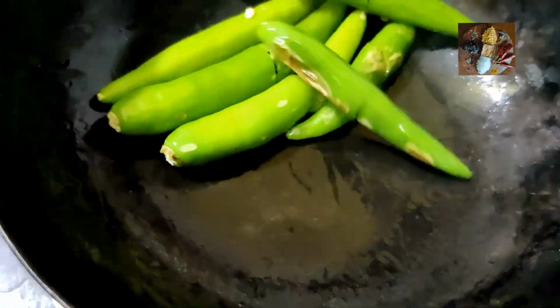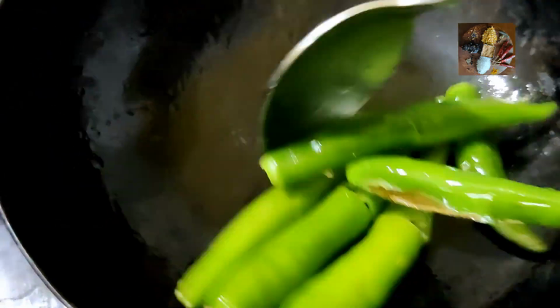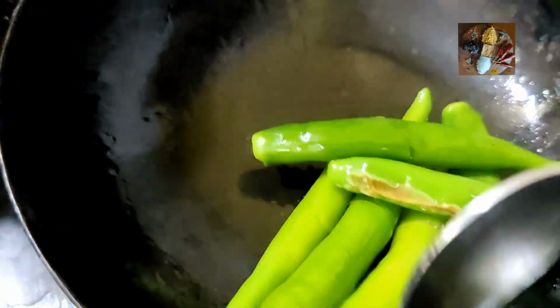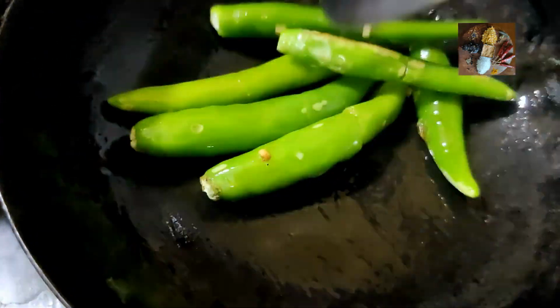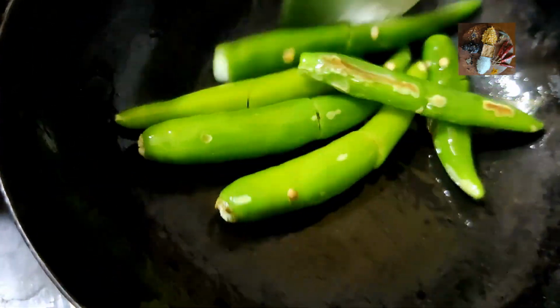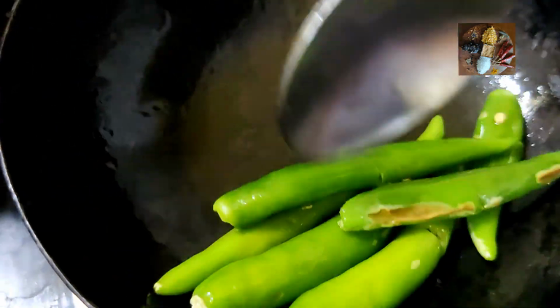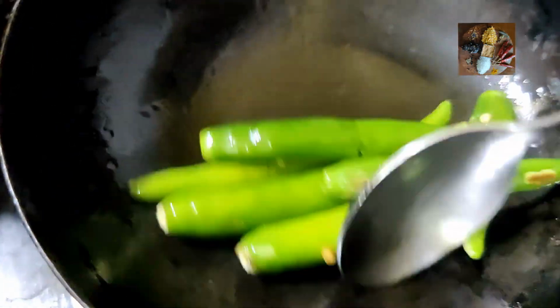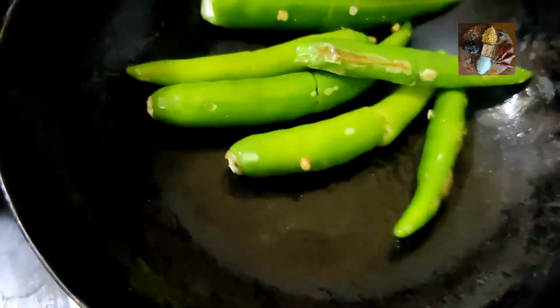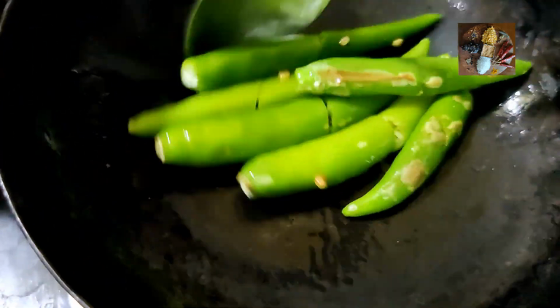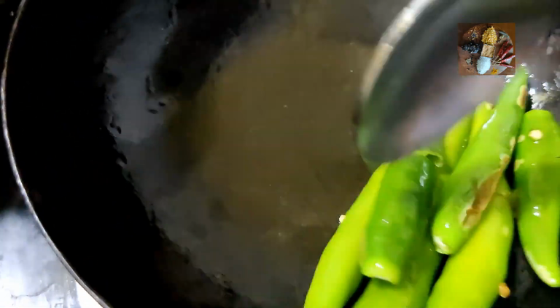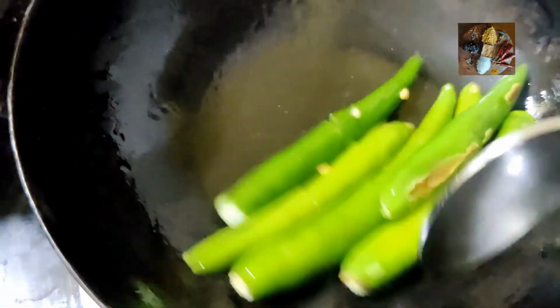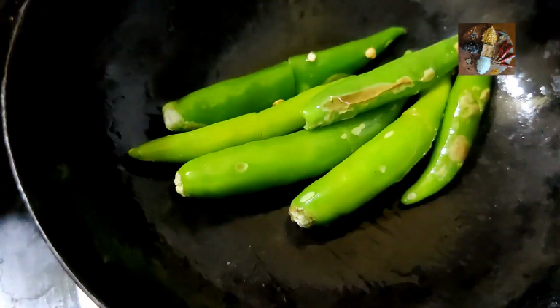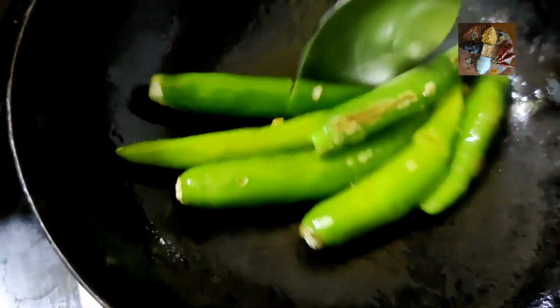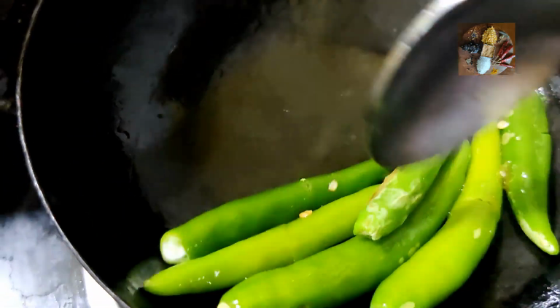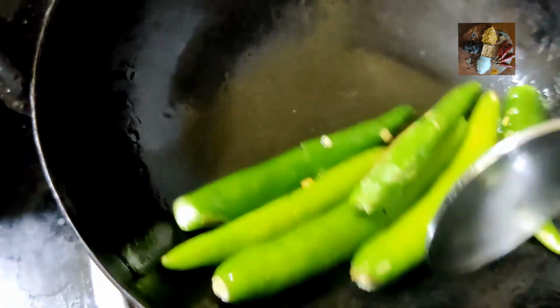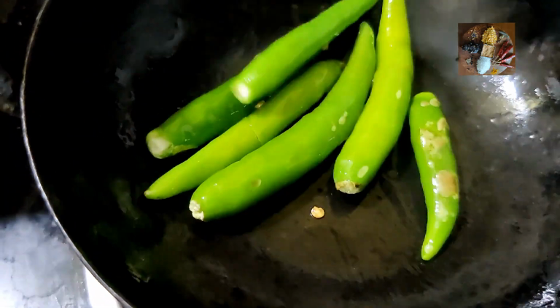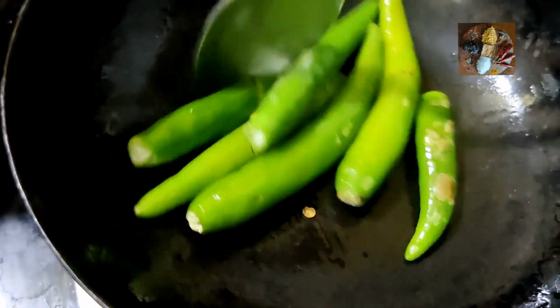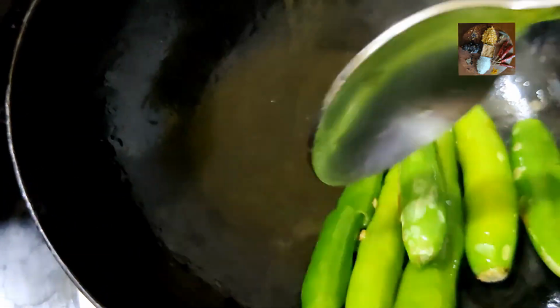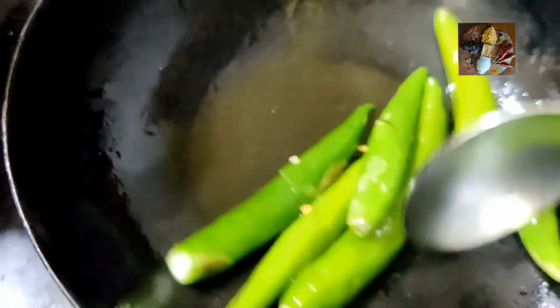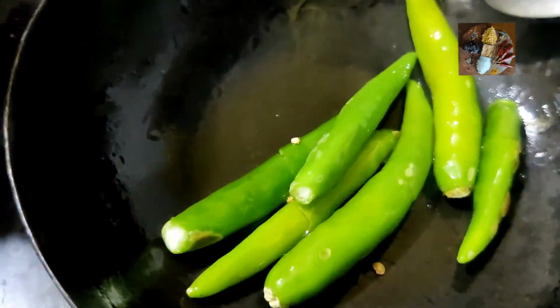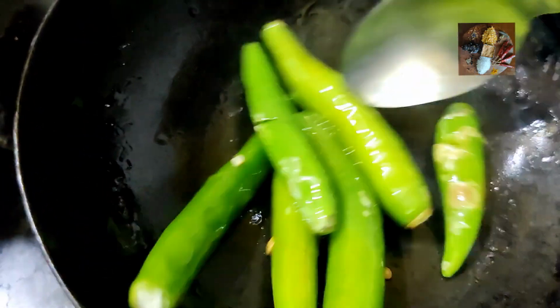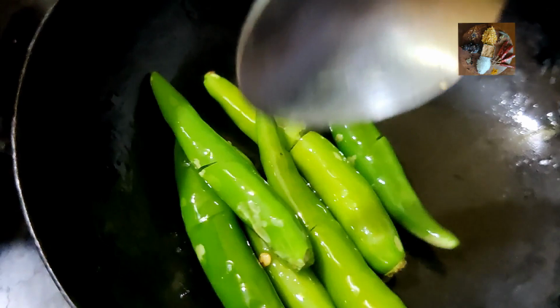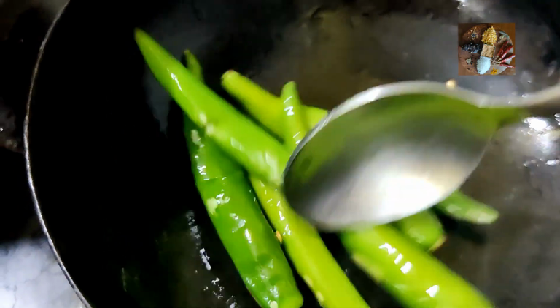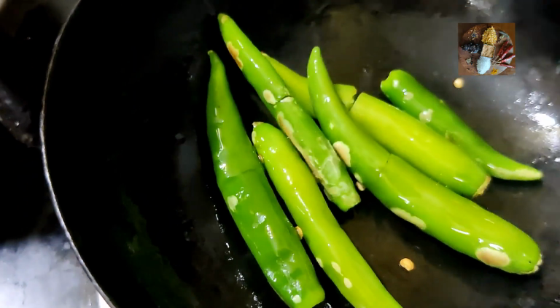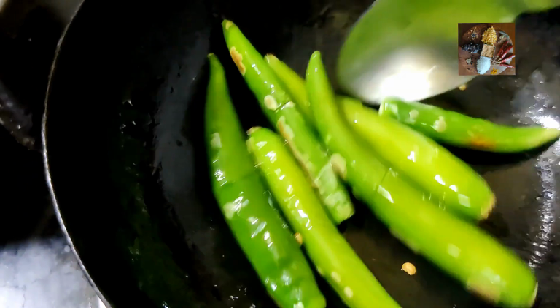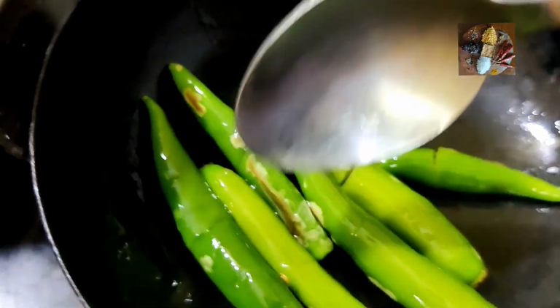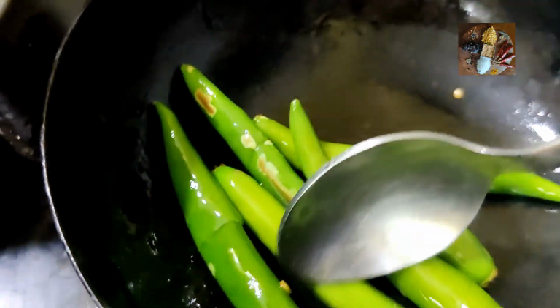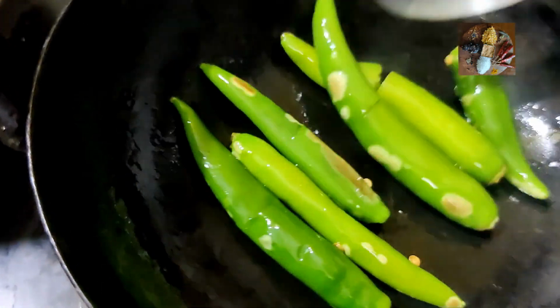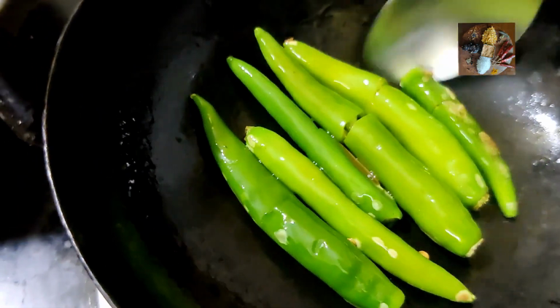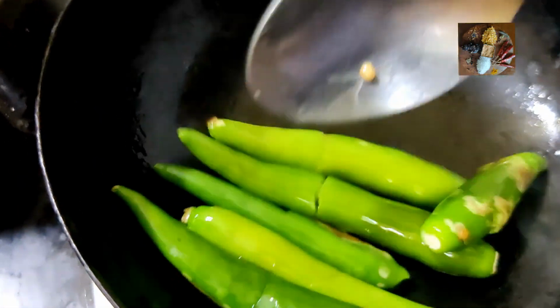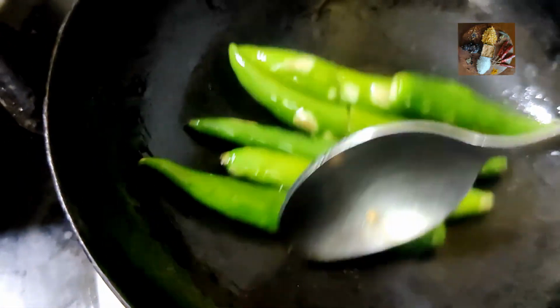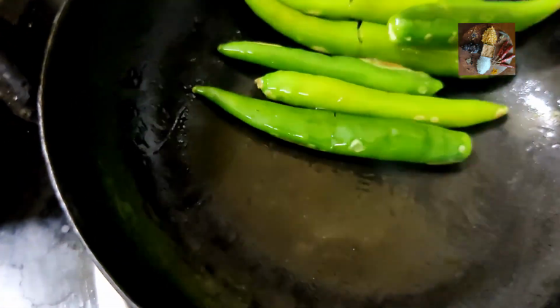You have to cut the green chilies before frying, otherwise as soon as you put whole green chilies in the hot ghee, they will burst.